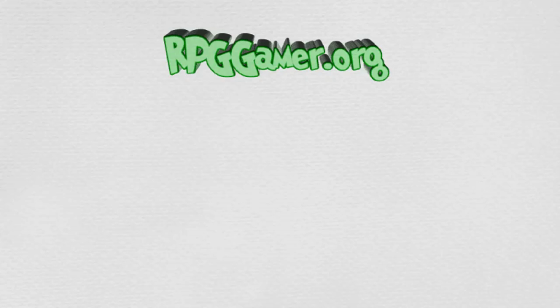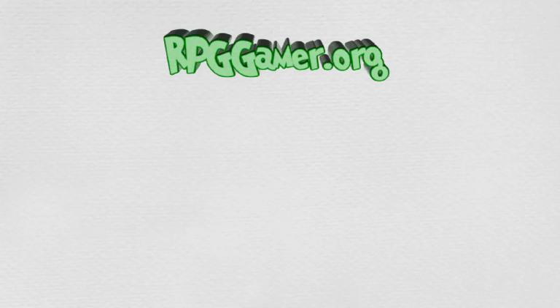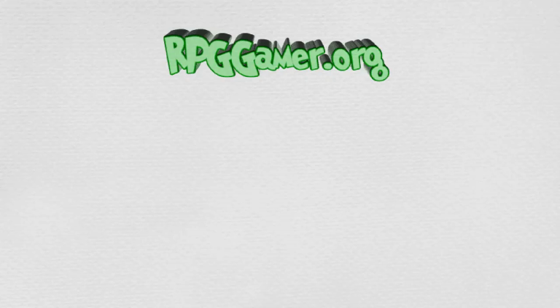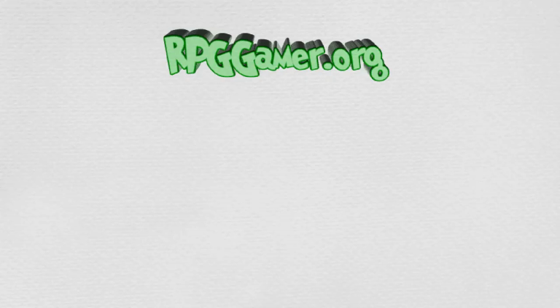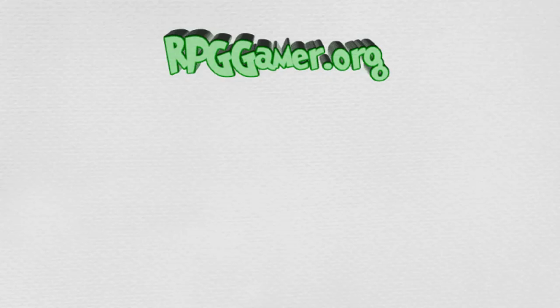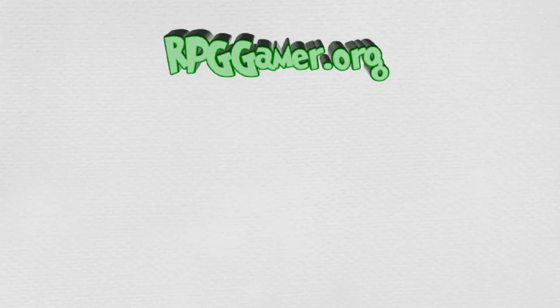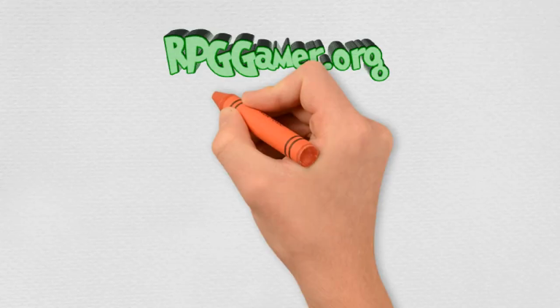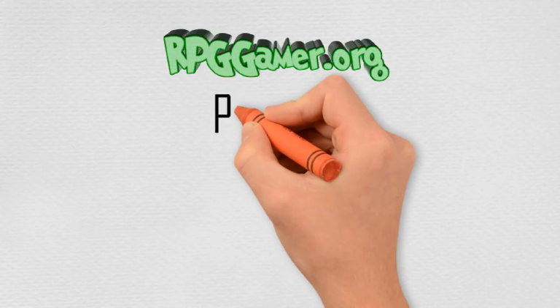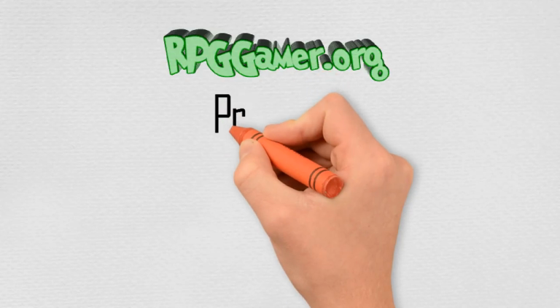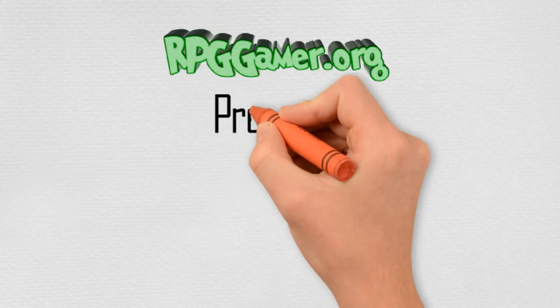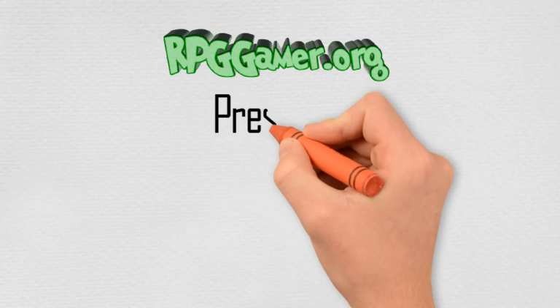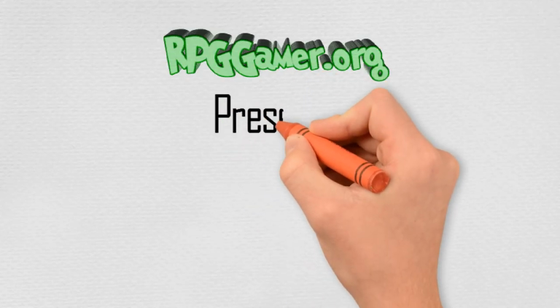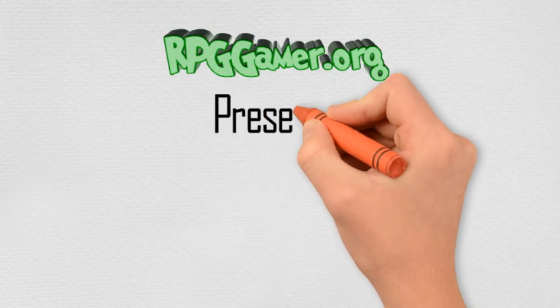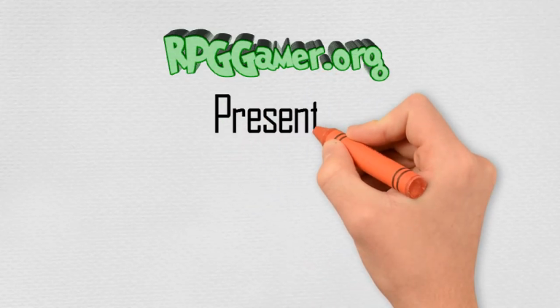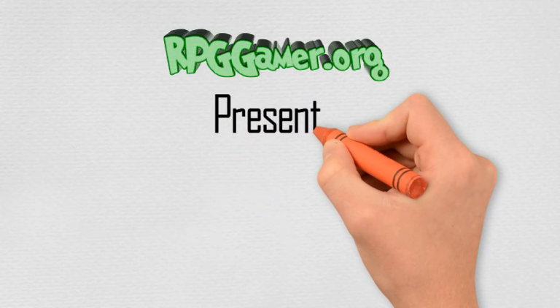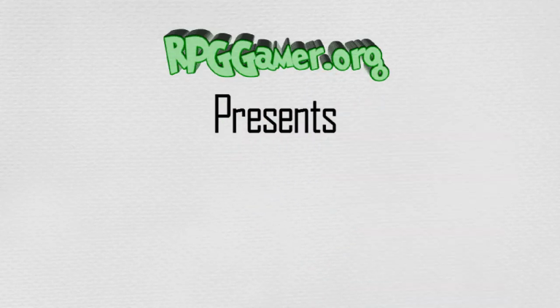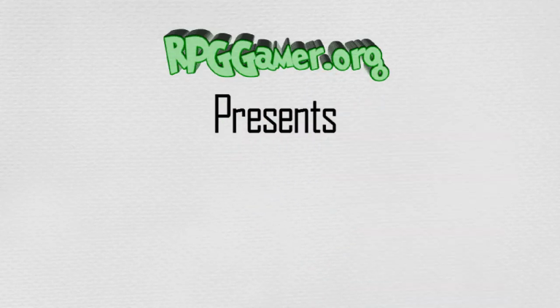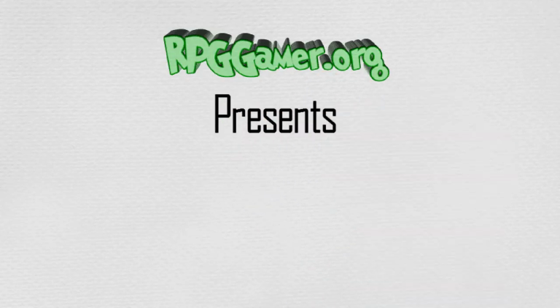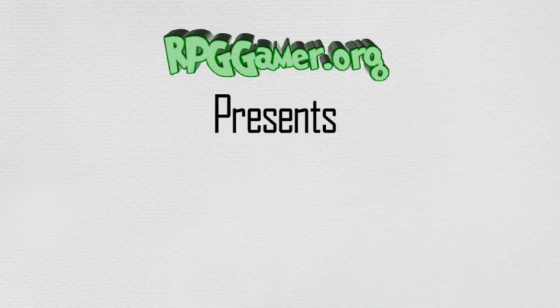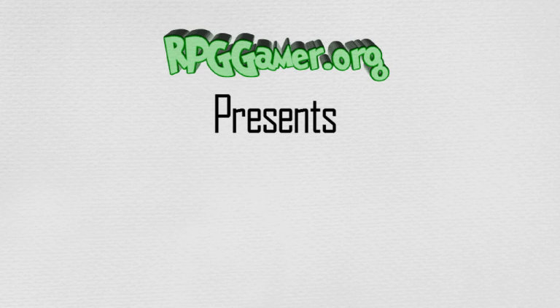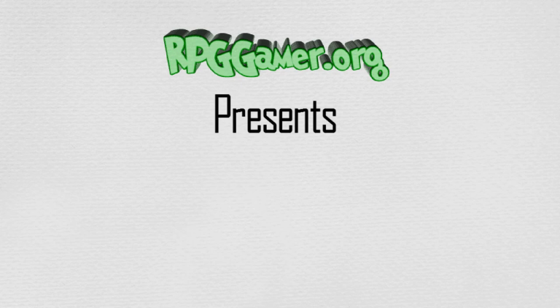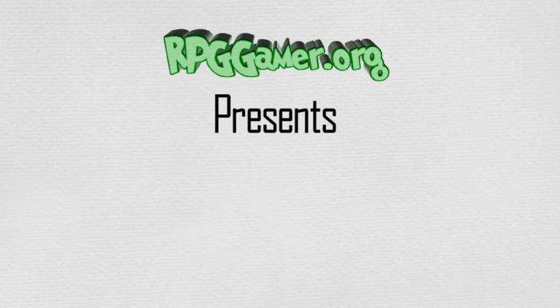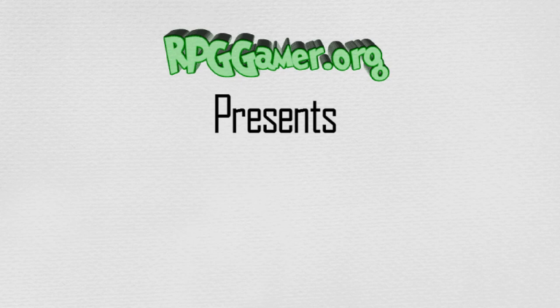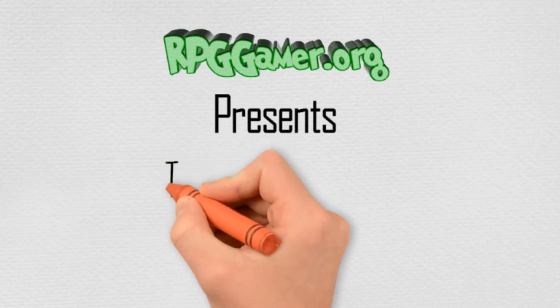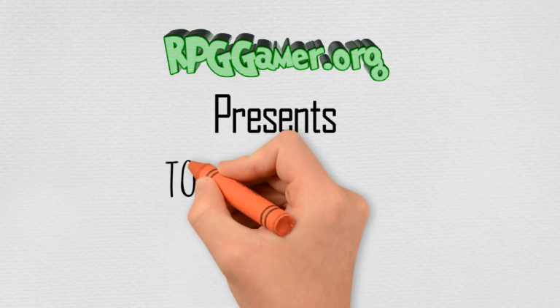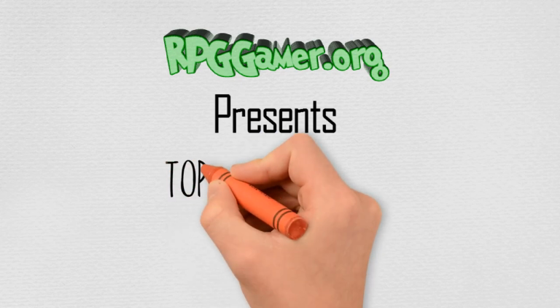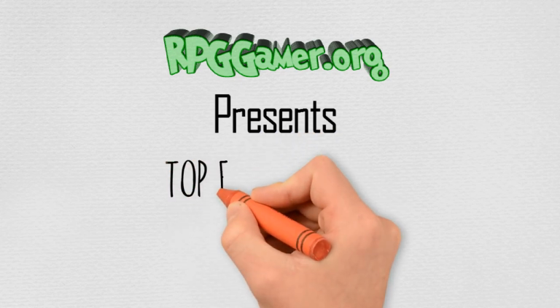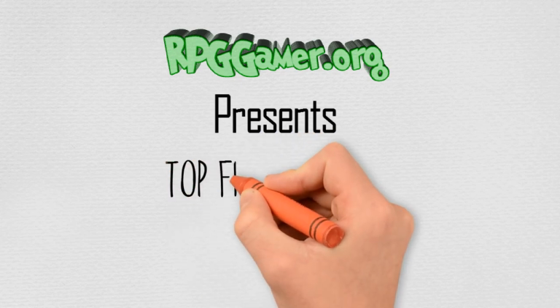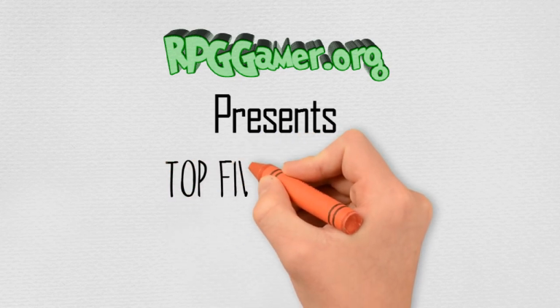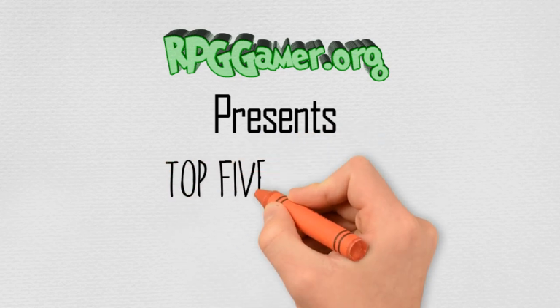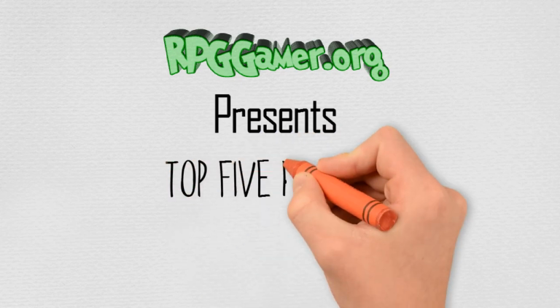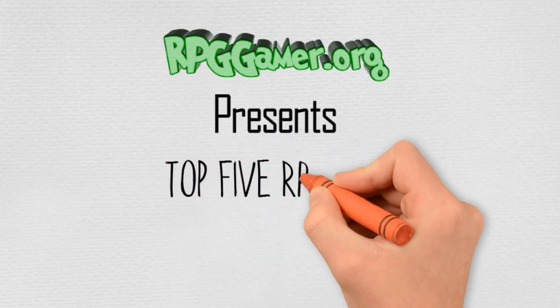Hello and welcome to this episode of RPG Gamer Top 5s. This time we're going to list the top RPGs on the Atari 2600.